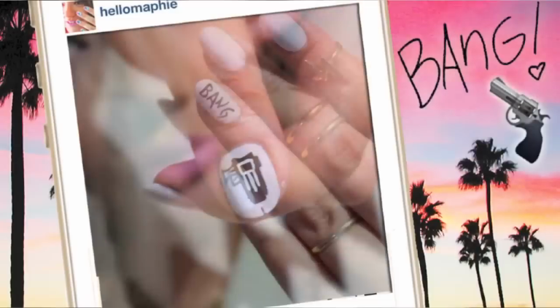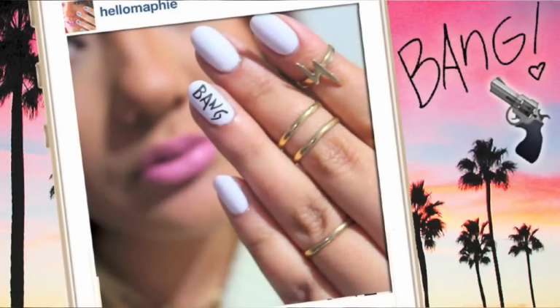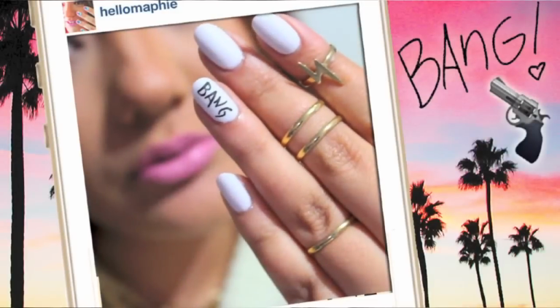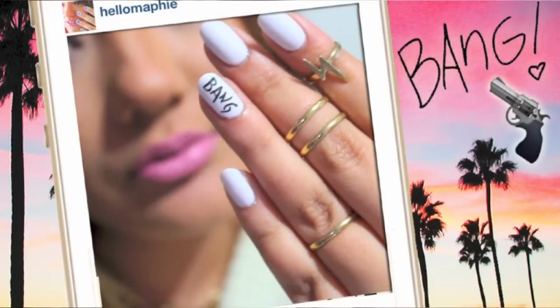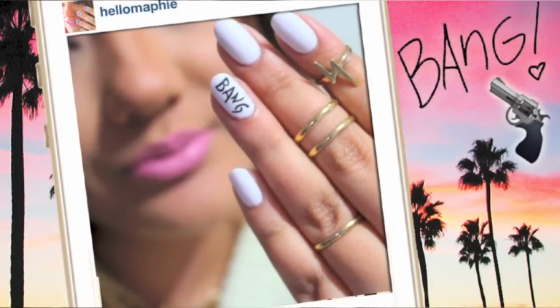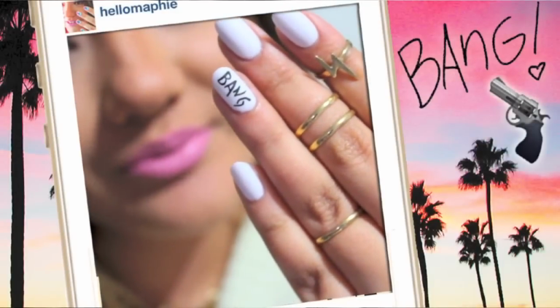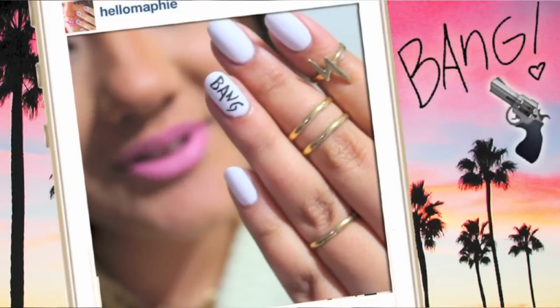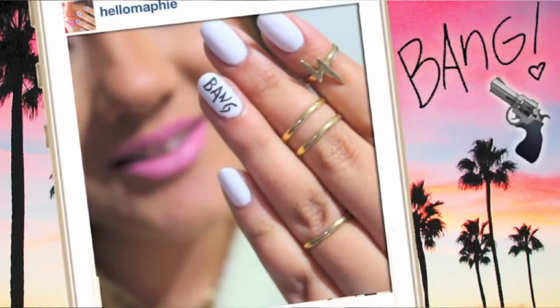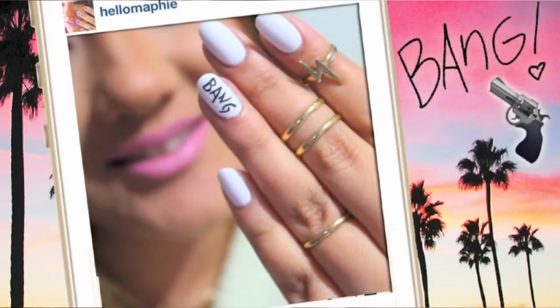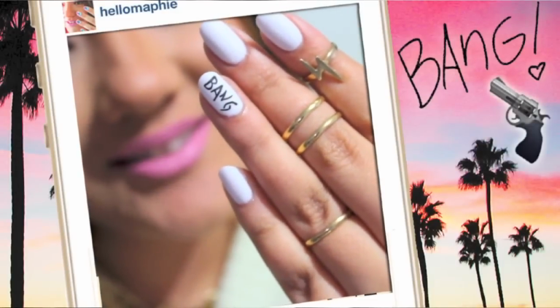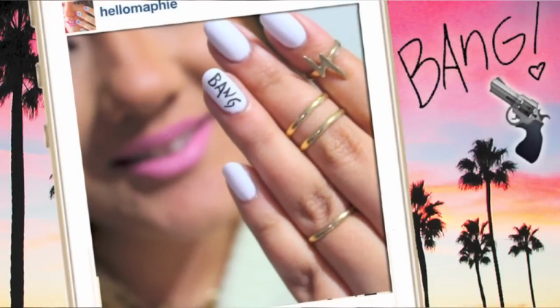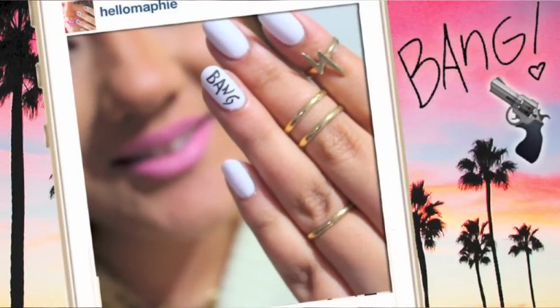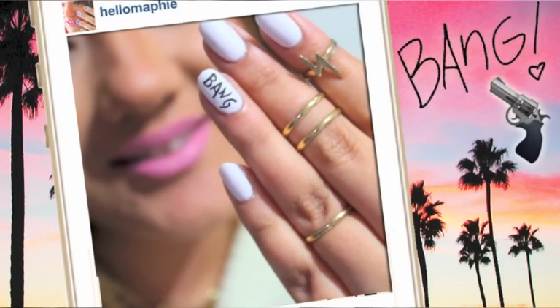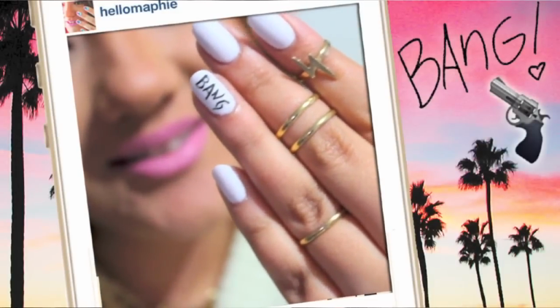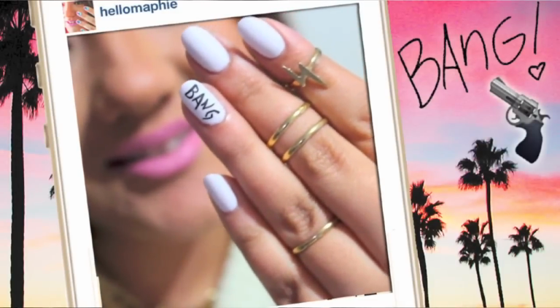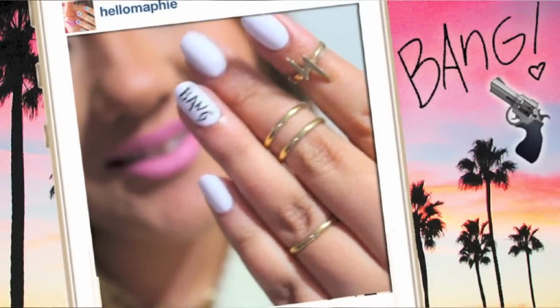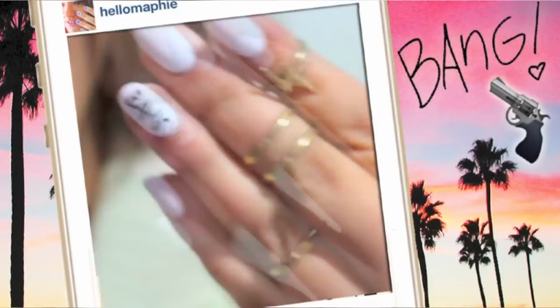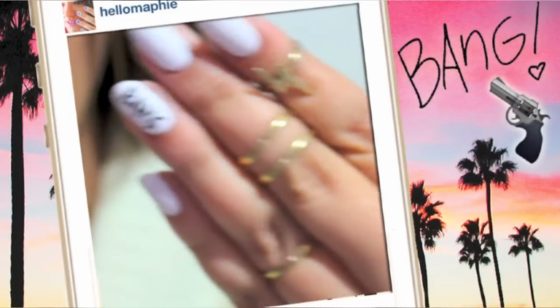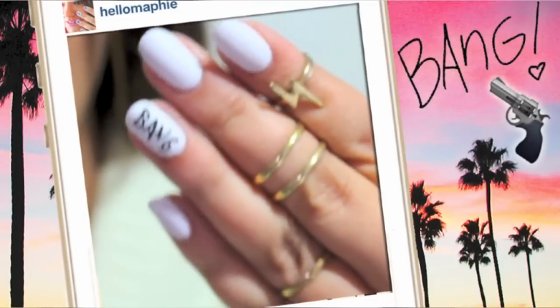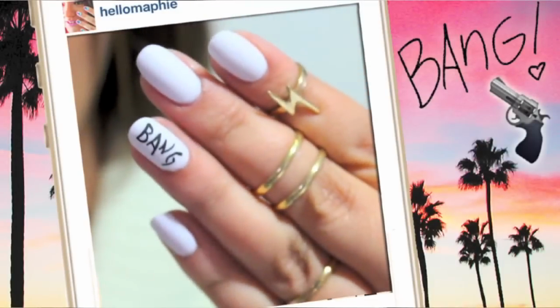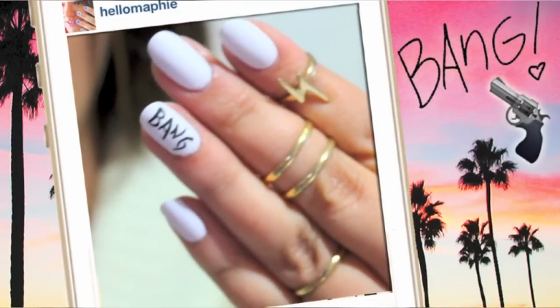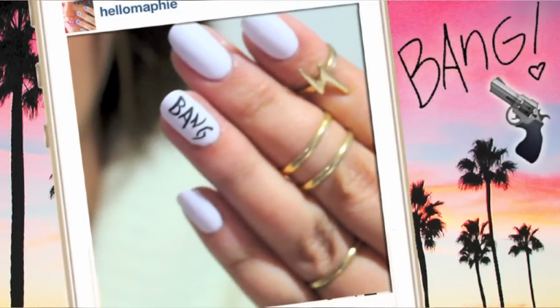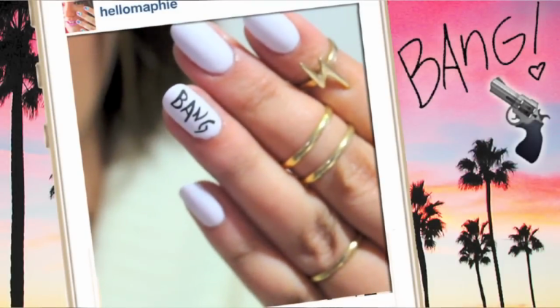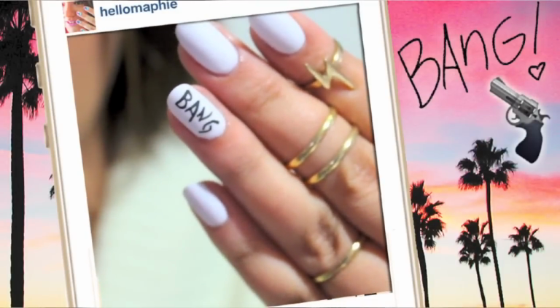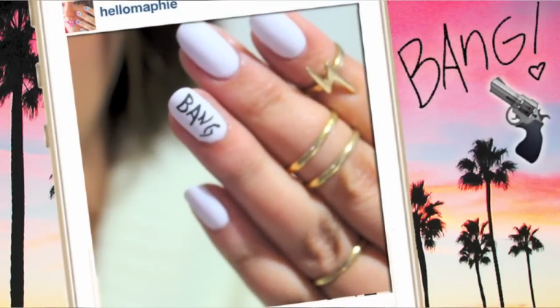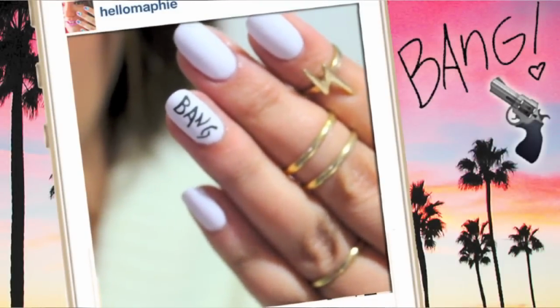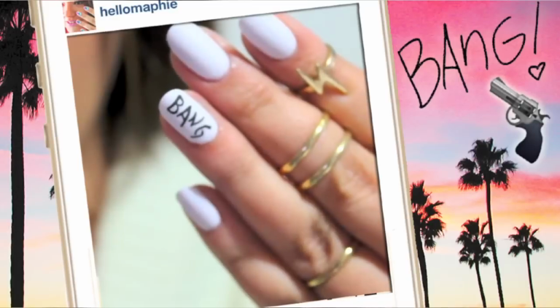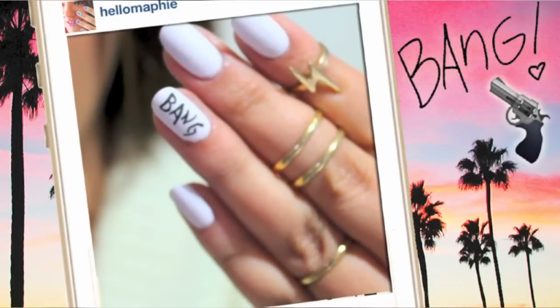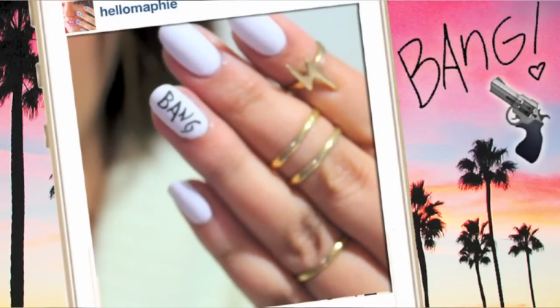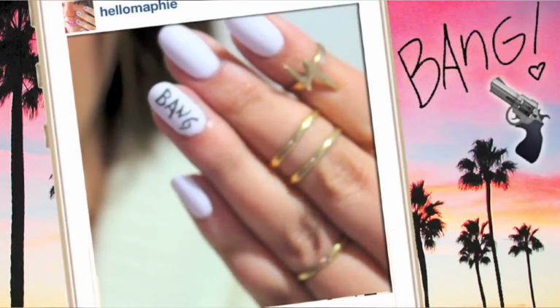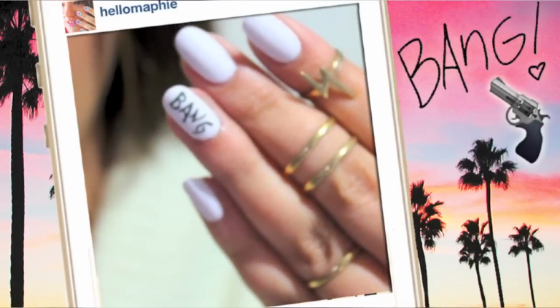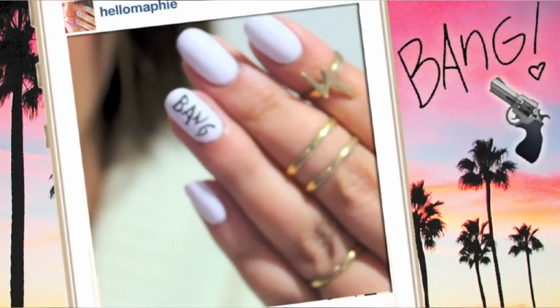On my ring finger I decided to write the word 'back', but you can write whatever you want.